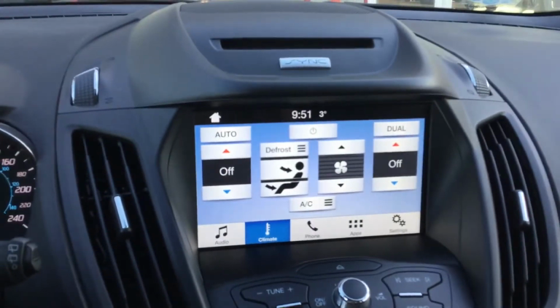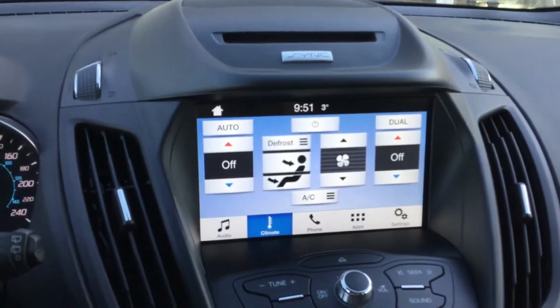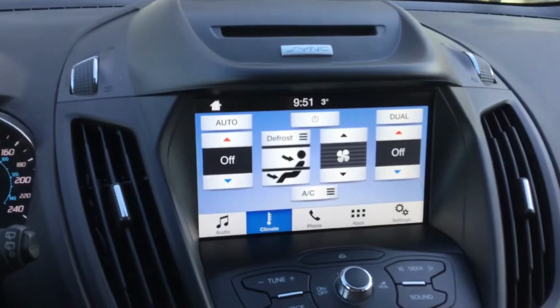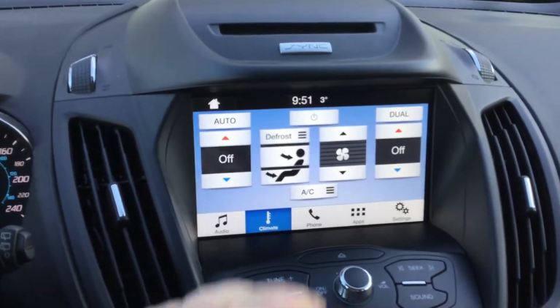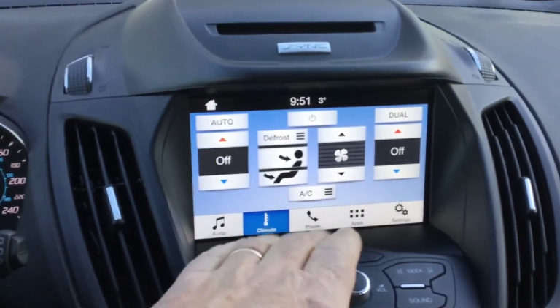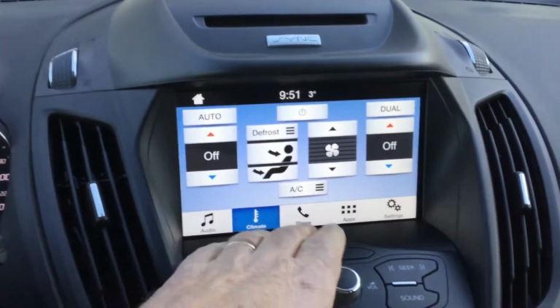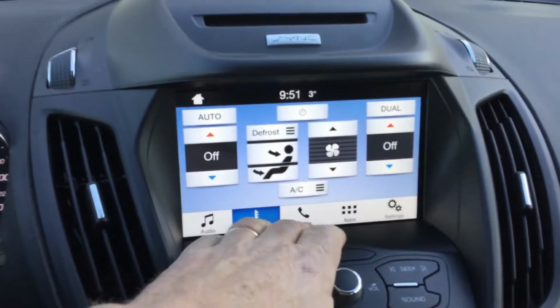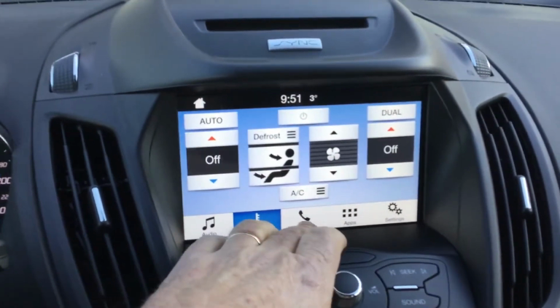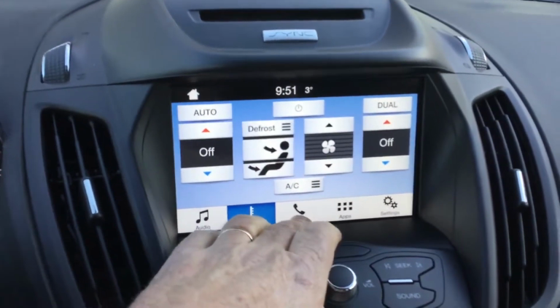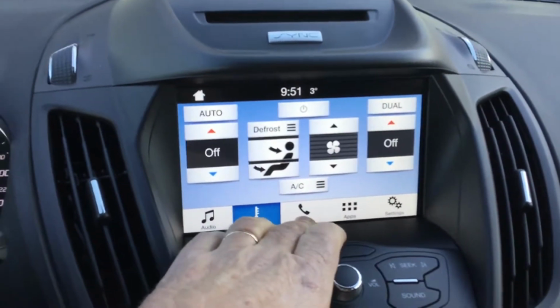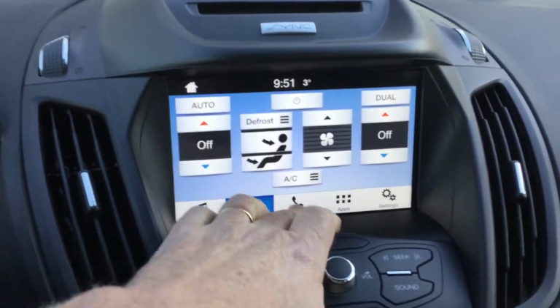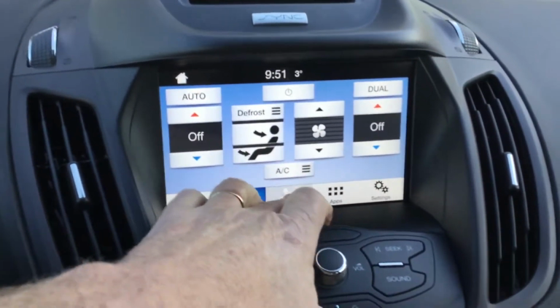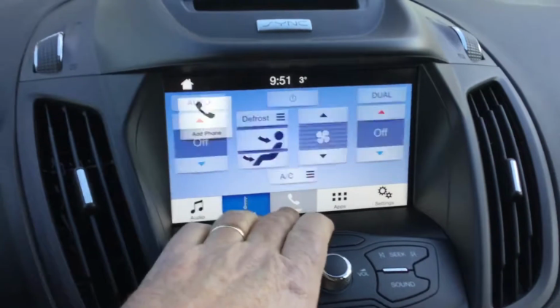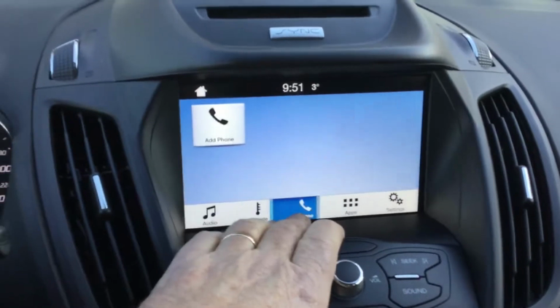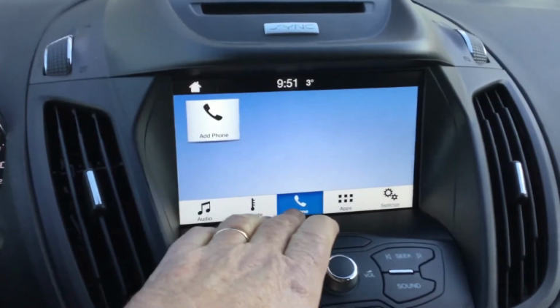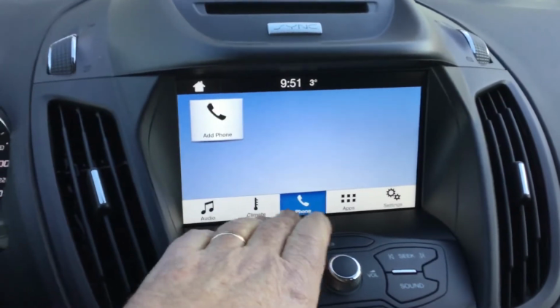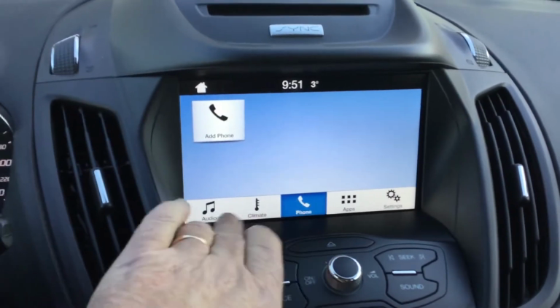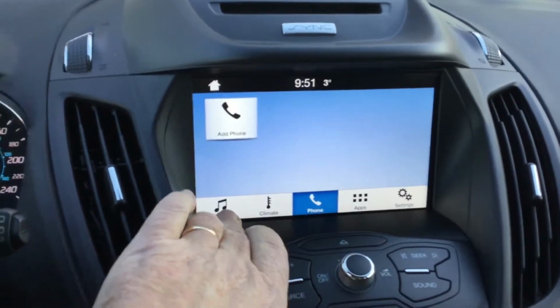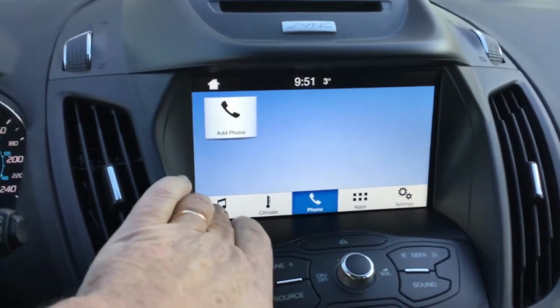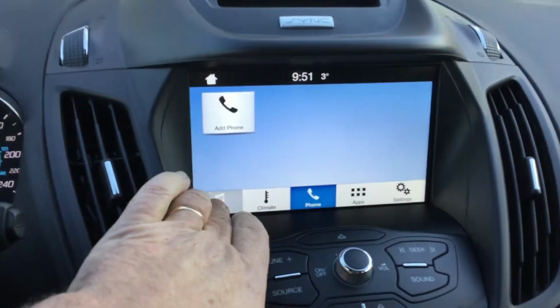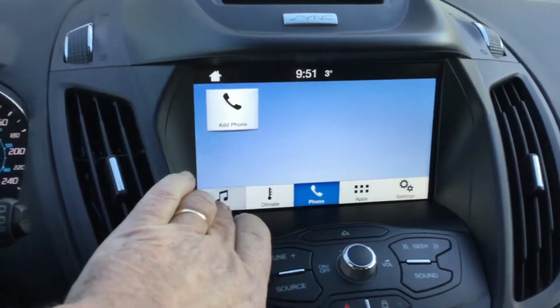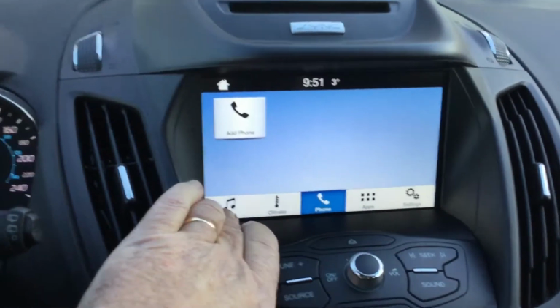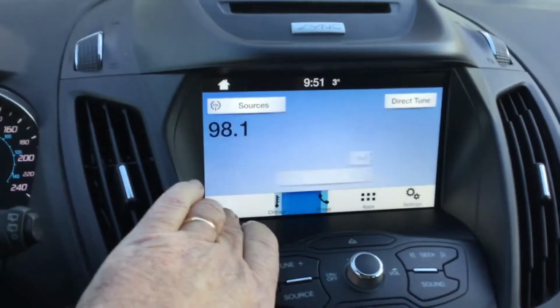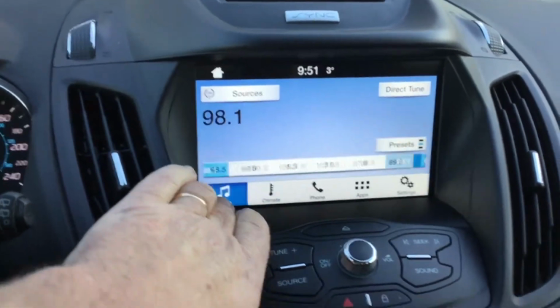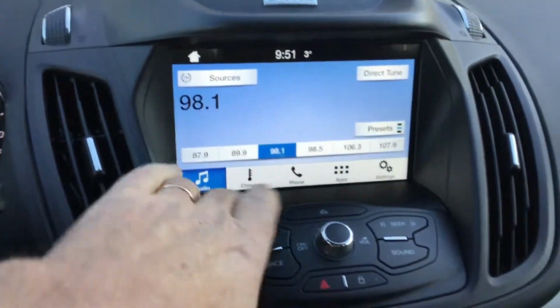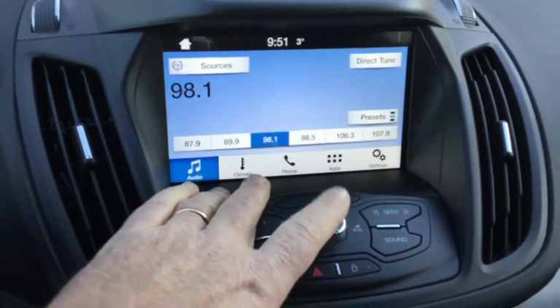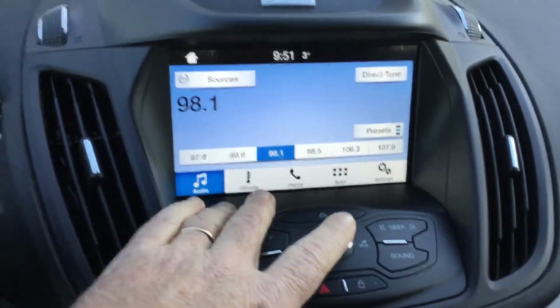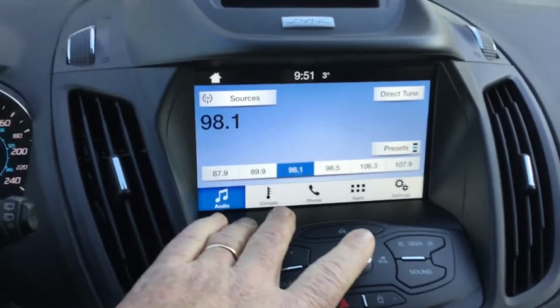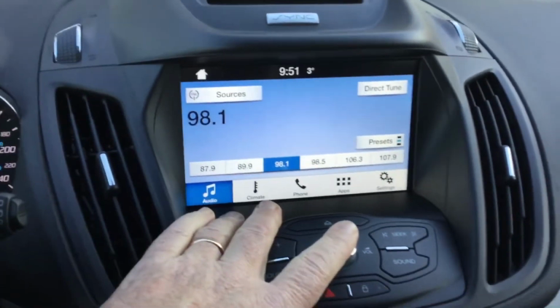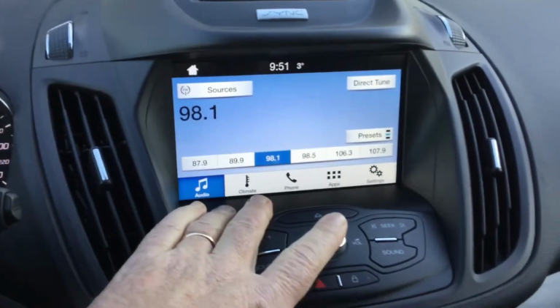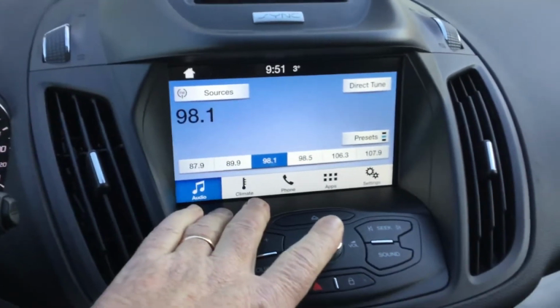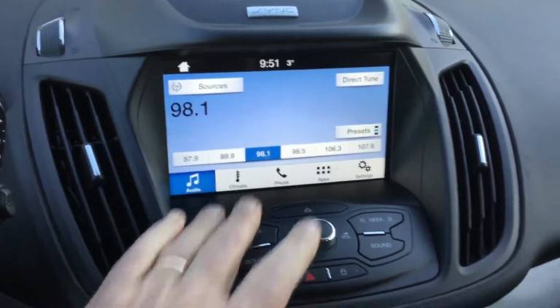There you are — spot for your phone for when you're syncing in, and of course your audio controls.